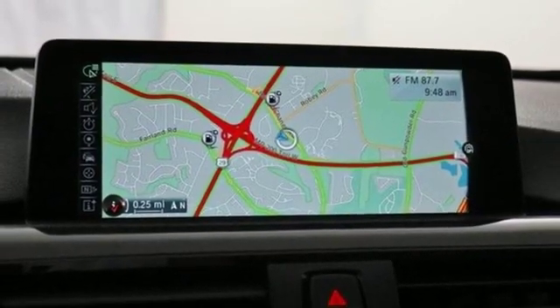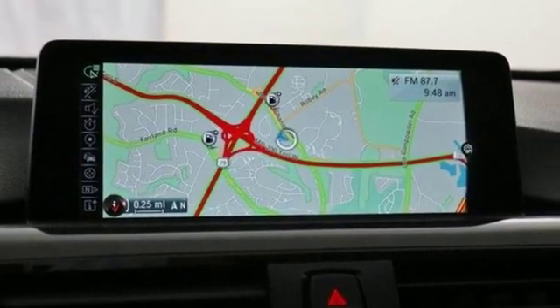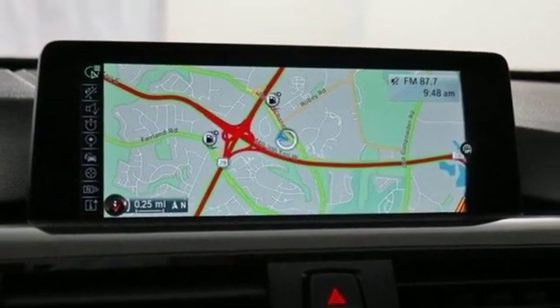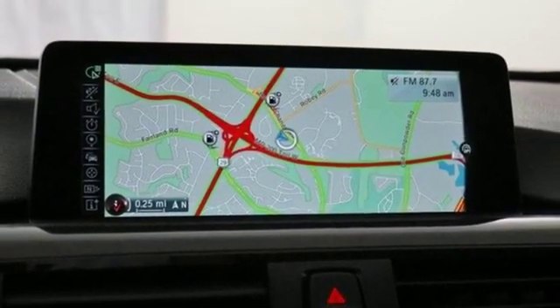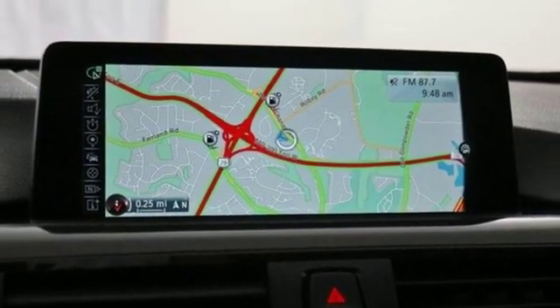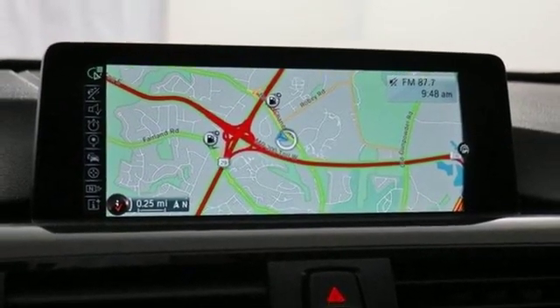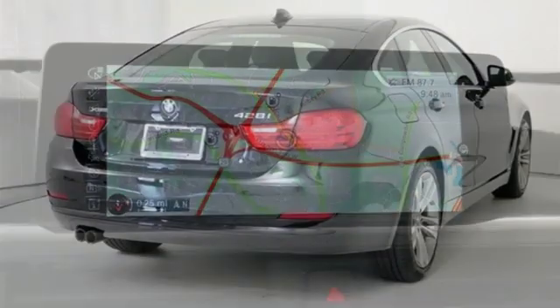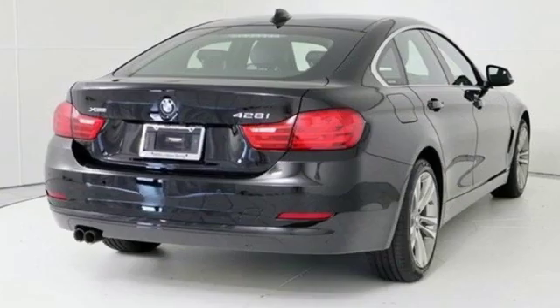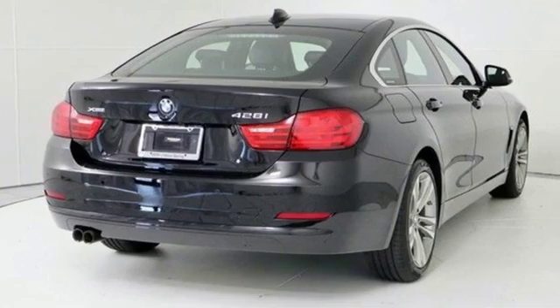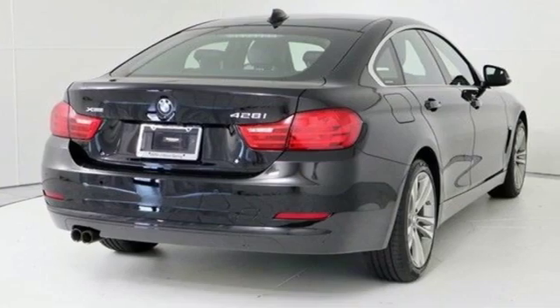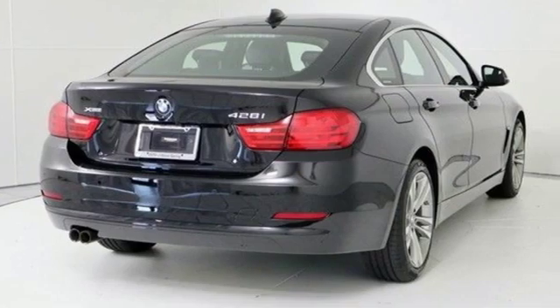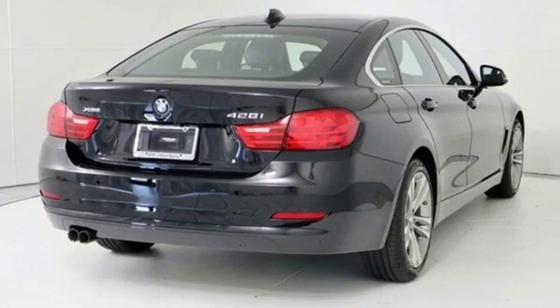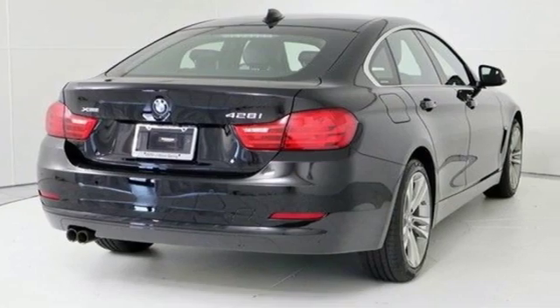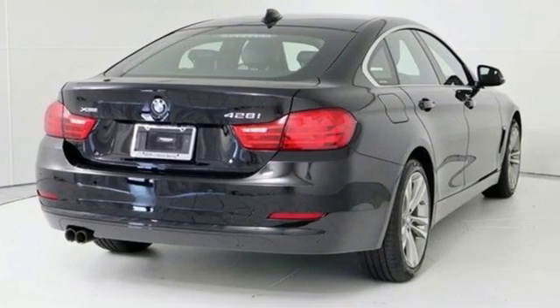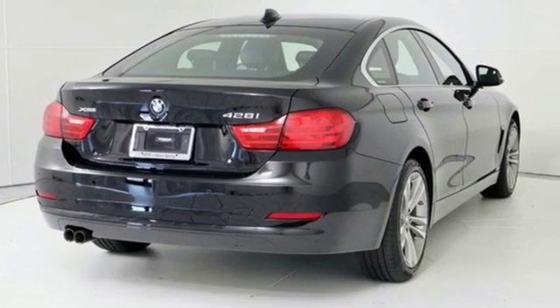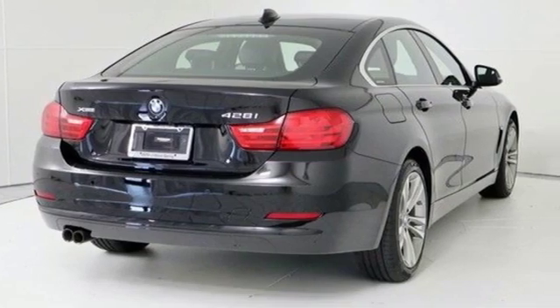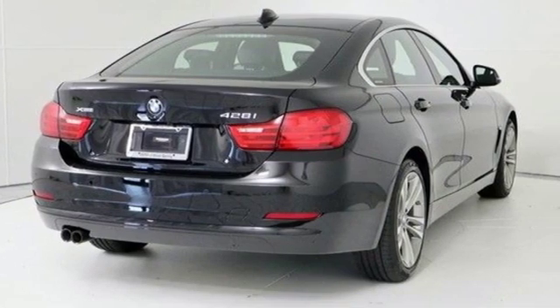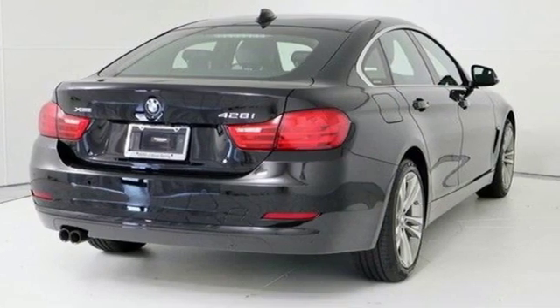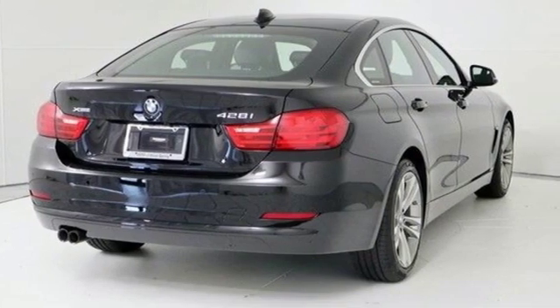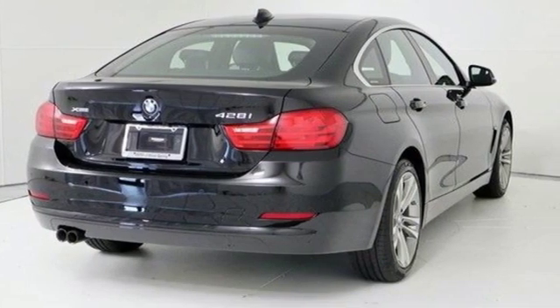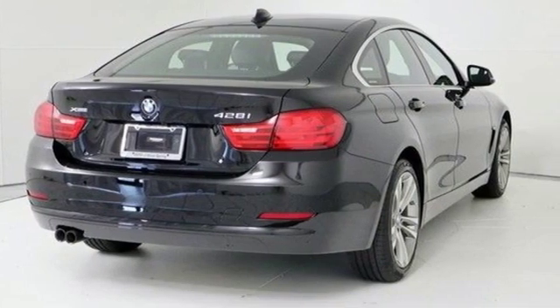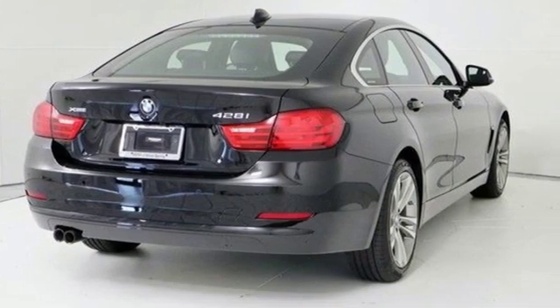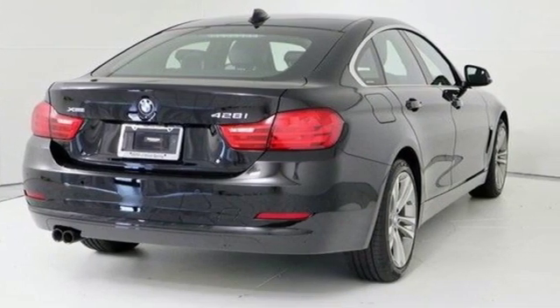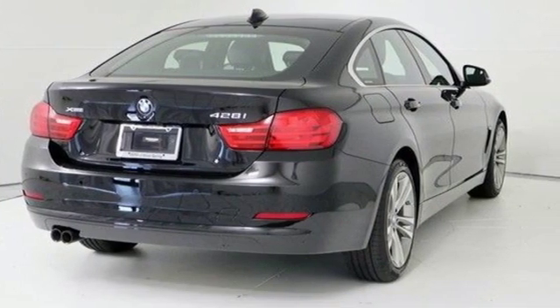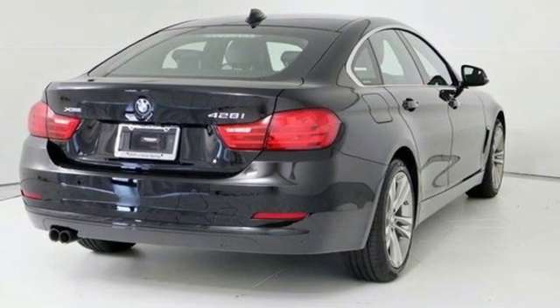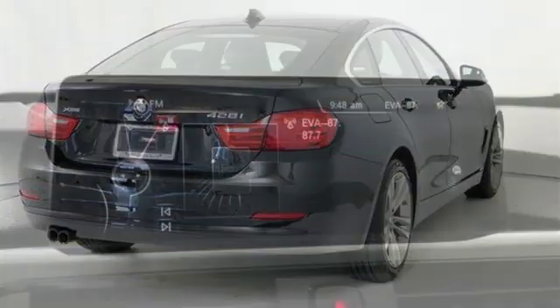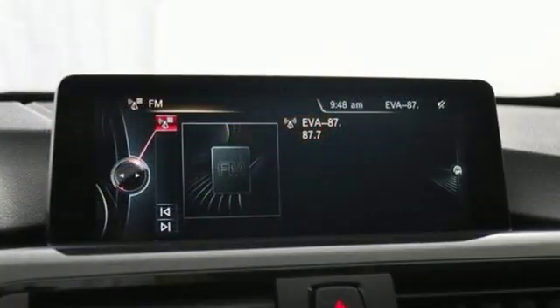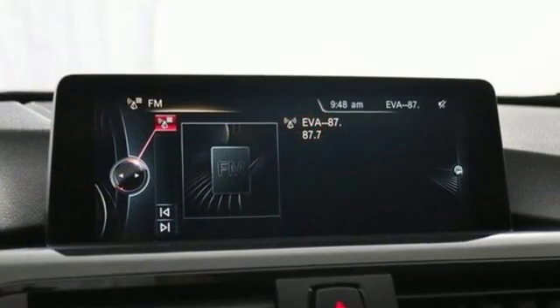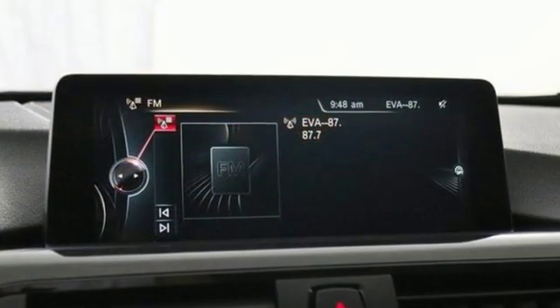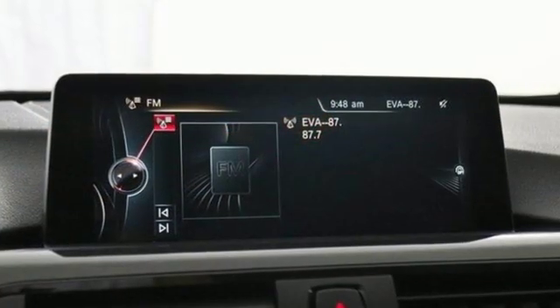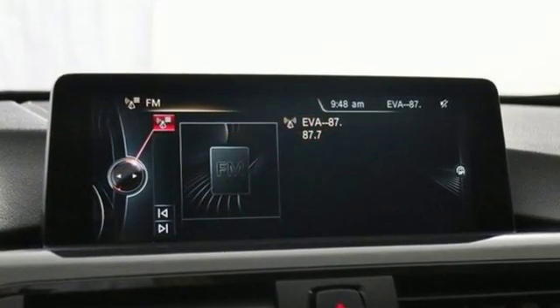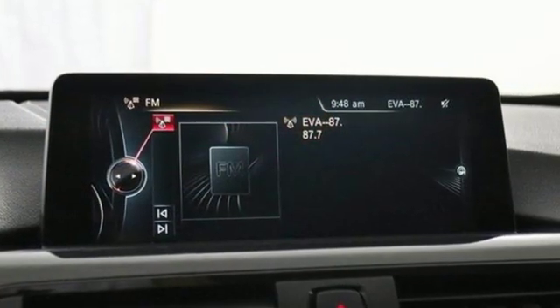Driver memory seats, 4 wheel drive, auto dimming rear view mirror, and automatic transmission.